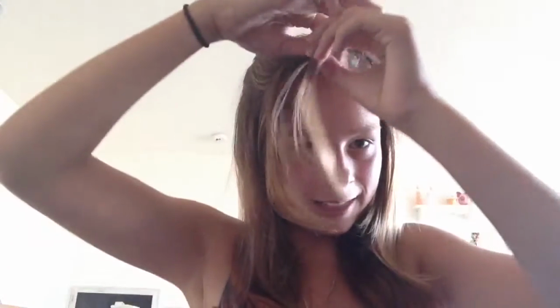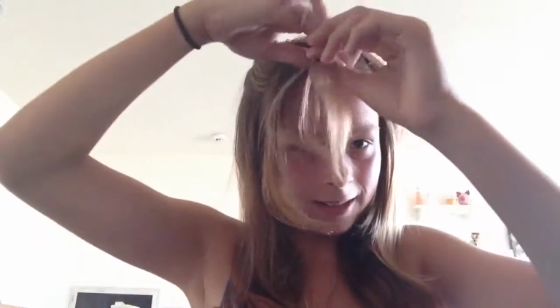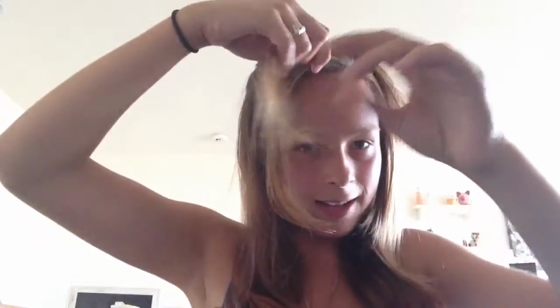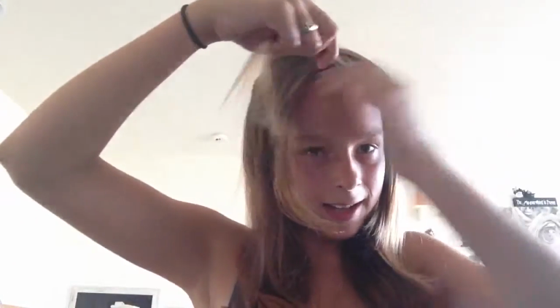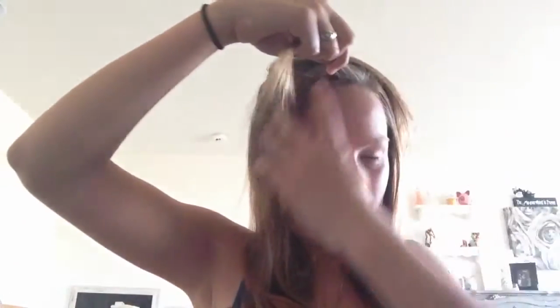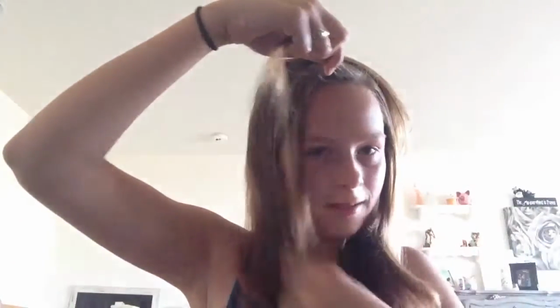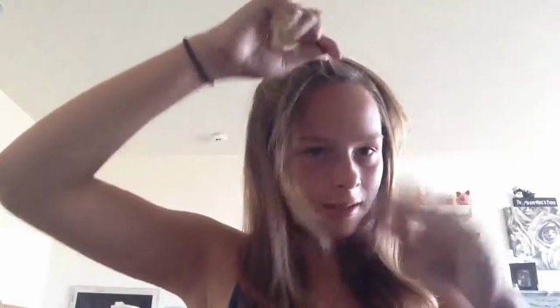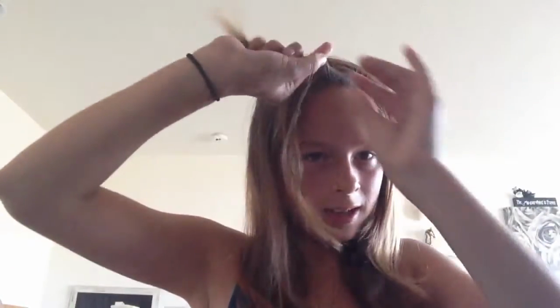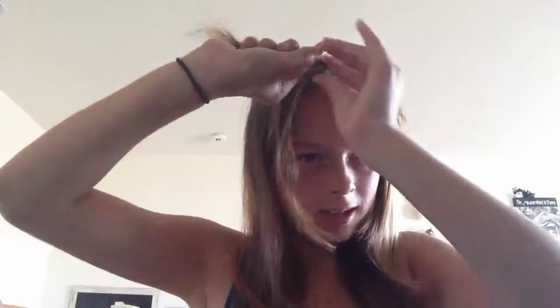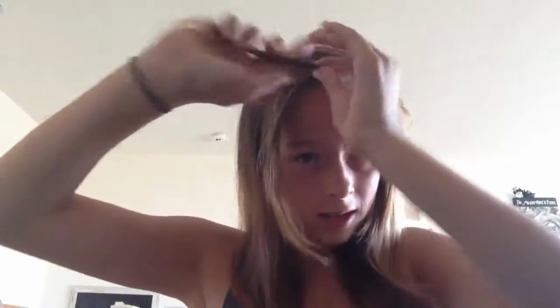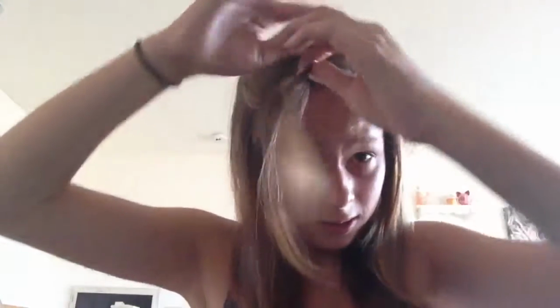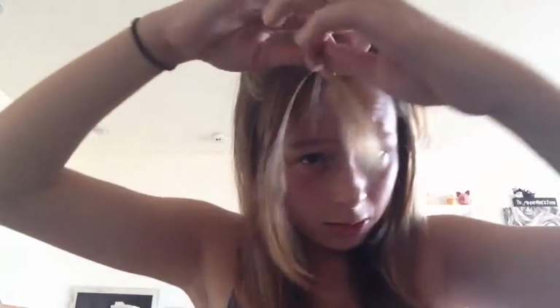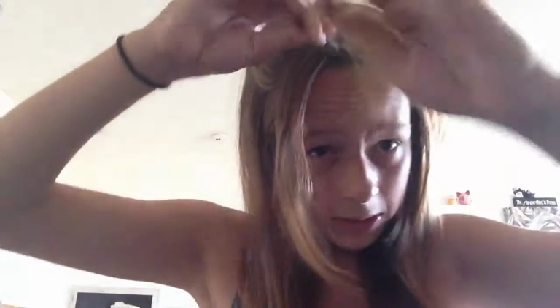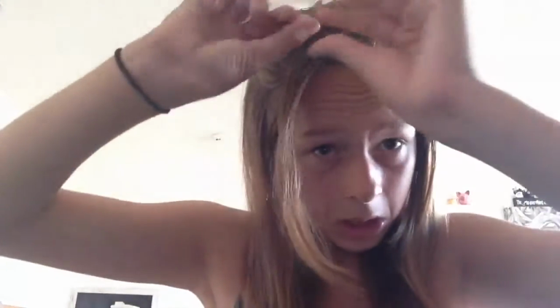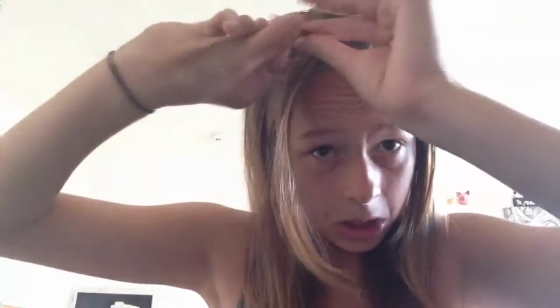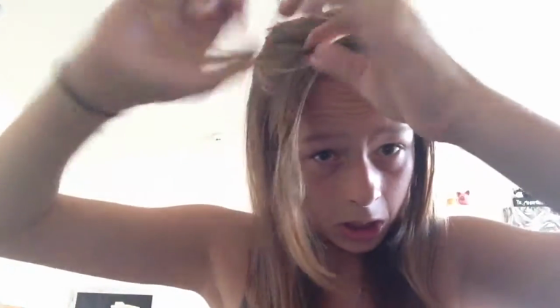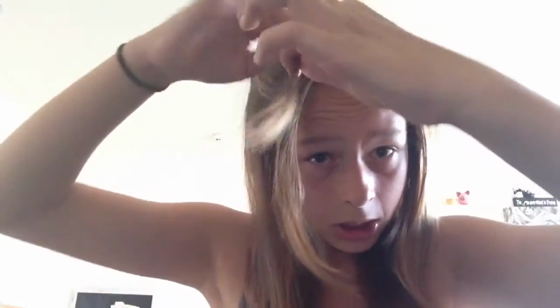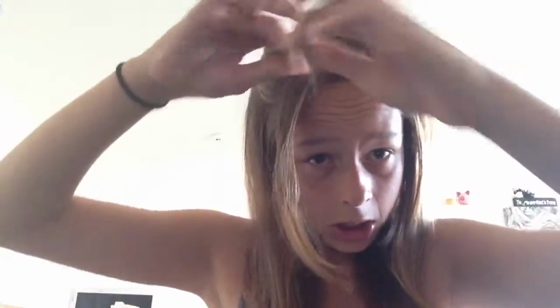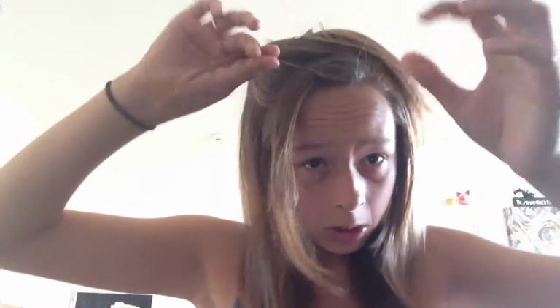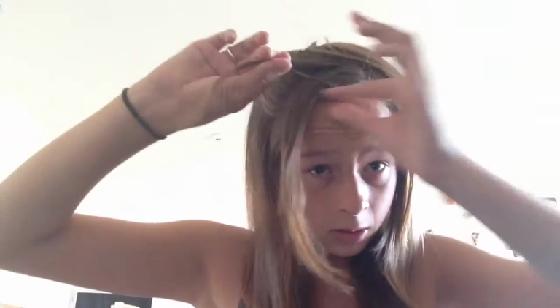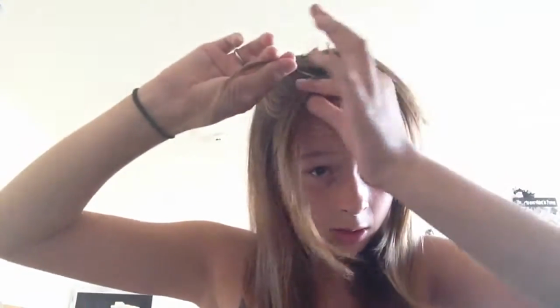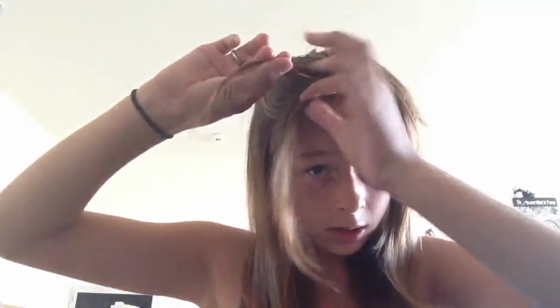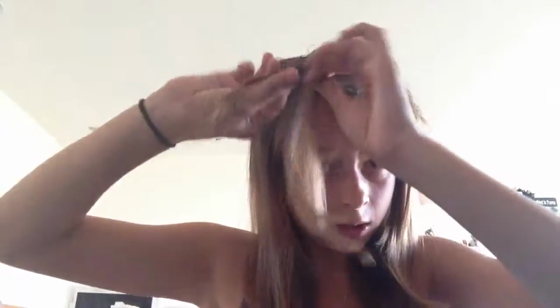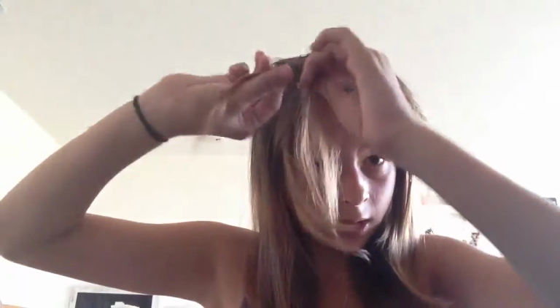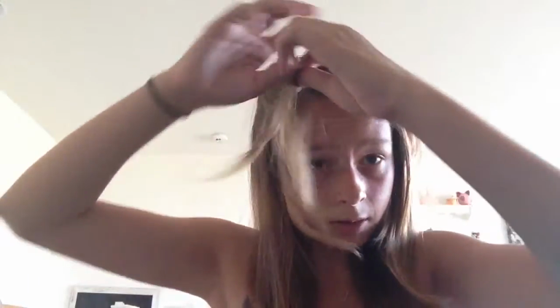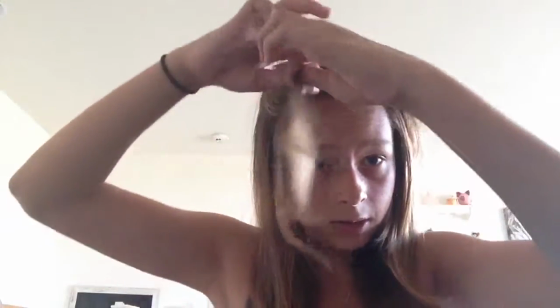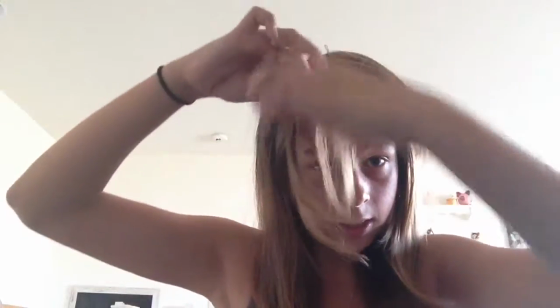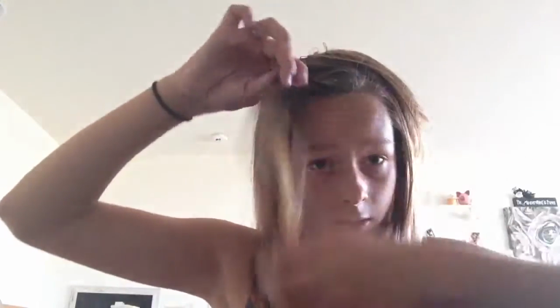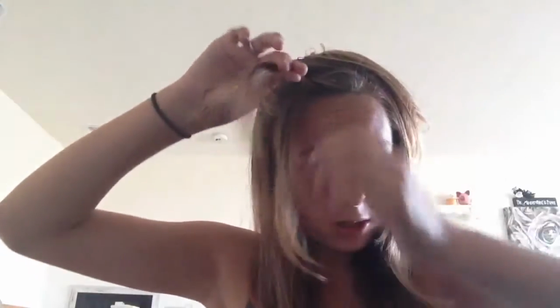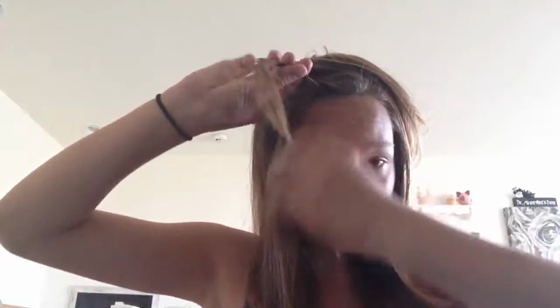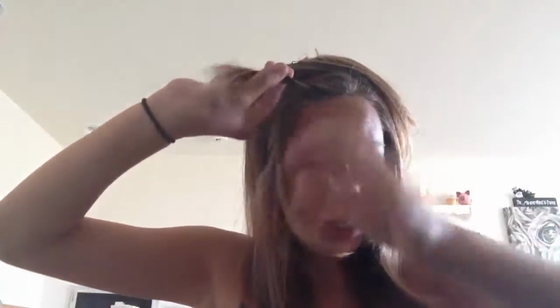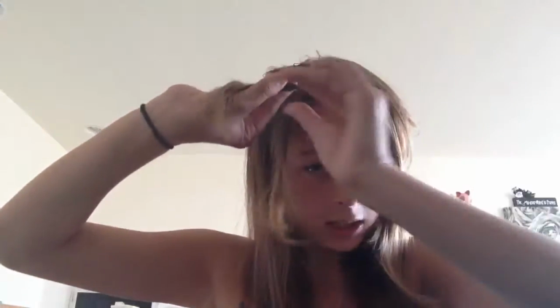You're gonna take a strand of hair, you're just gonna twist it like so, and then just keep on twisting all the strands.